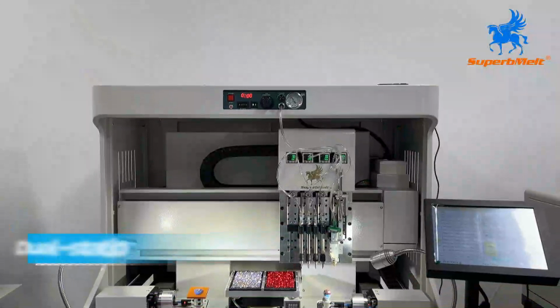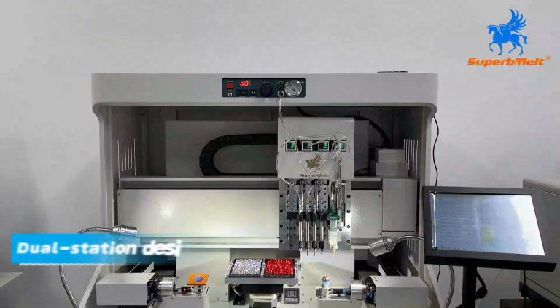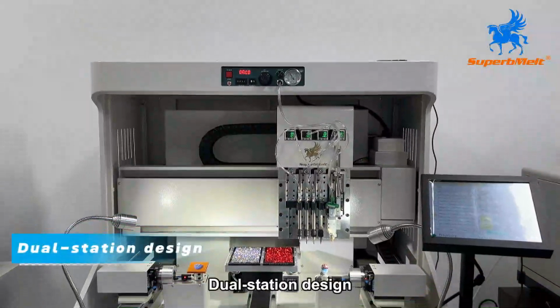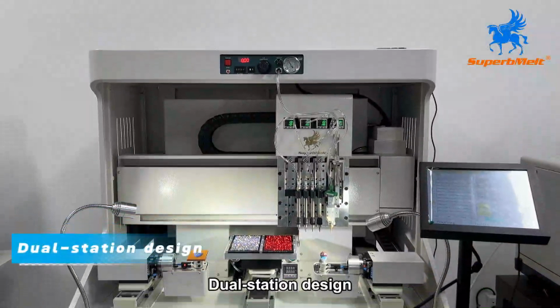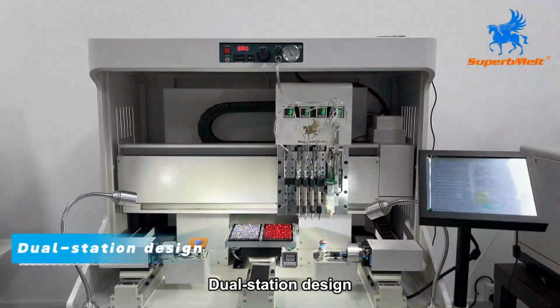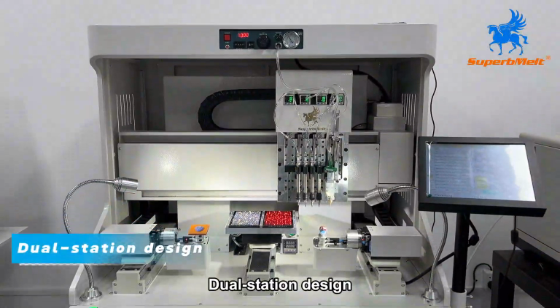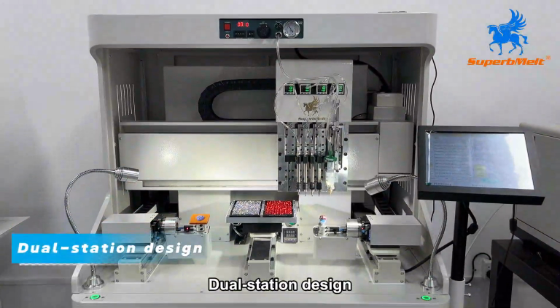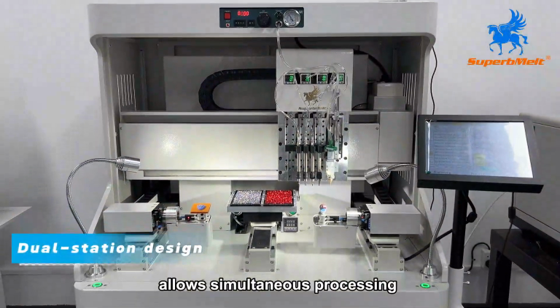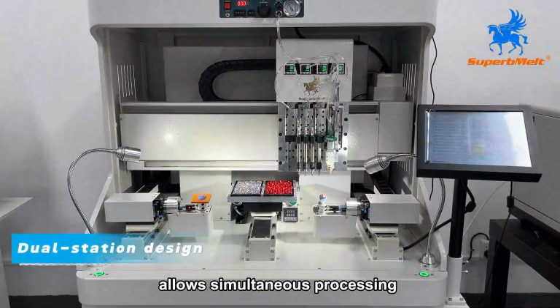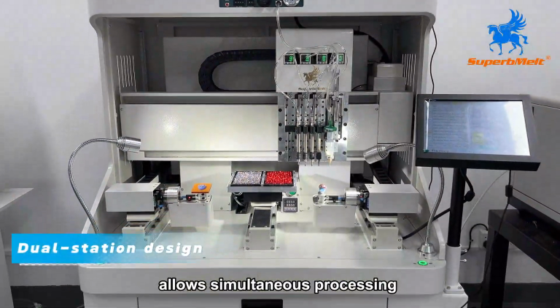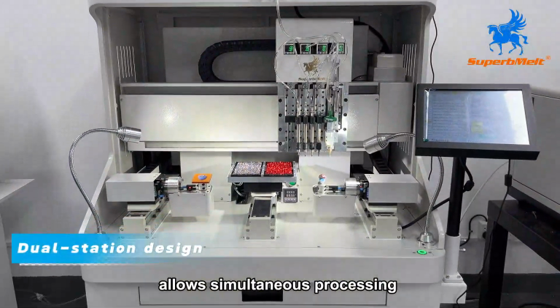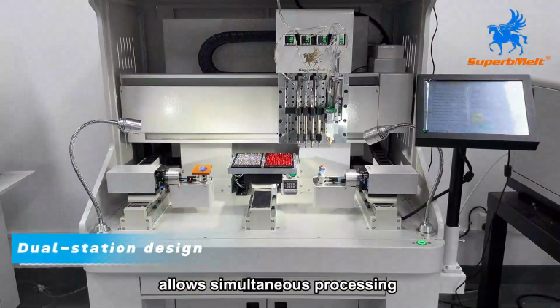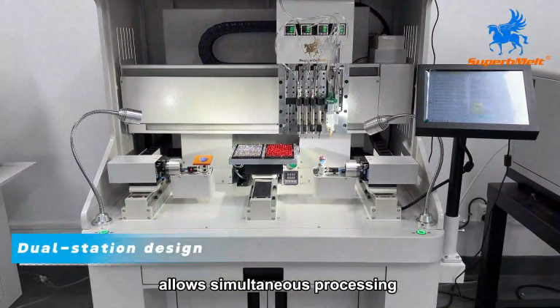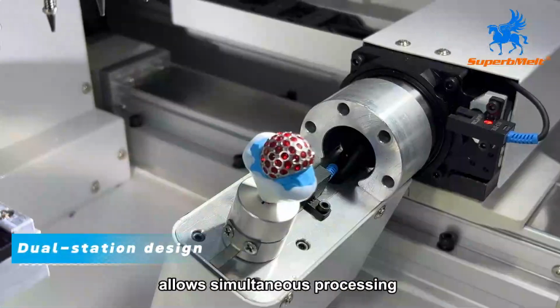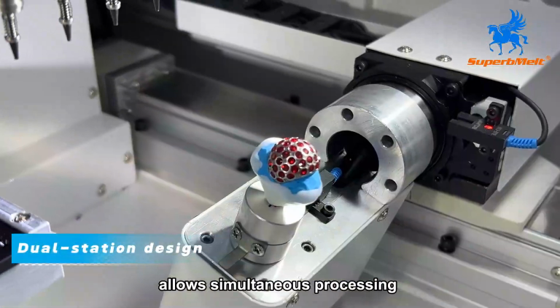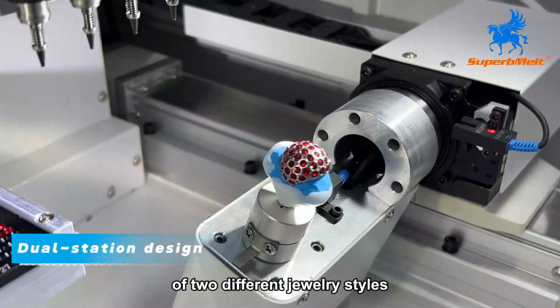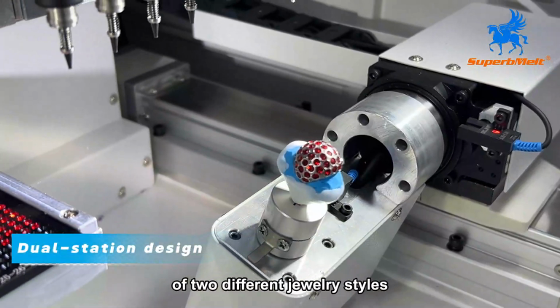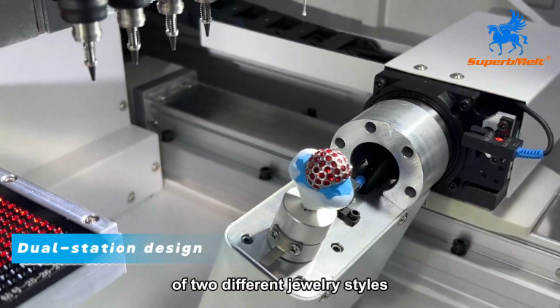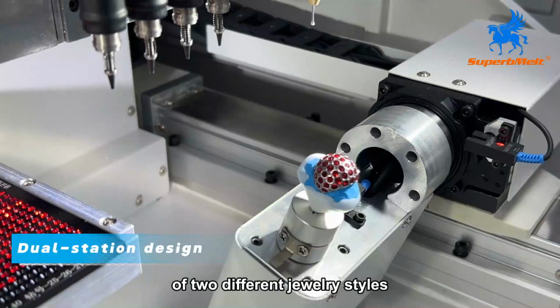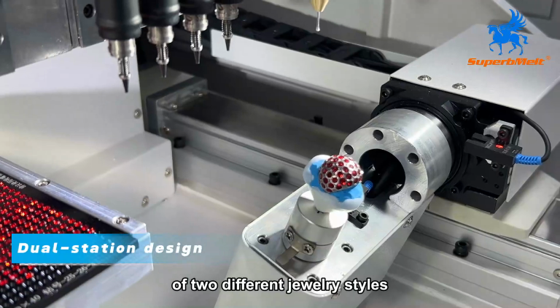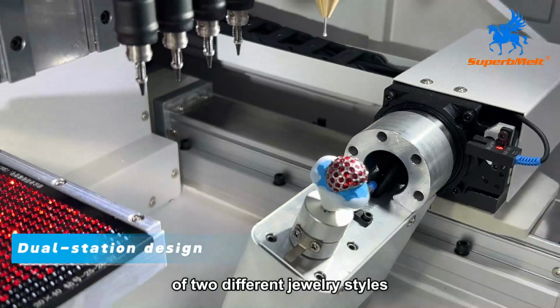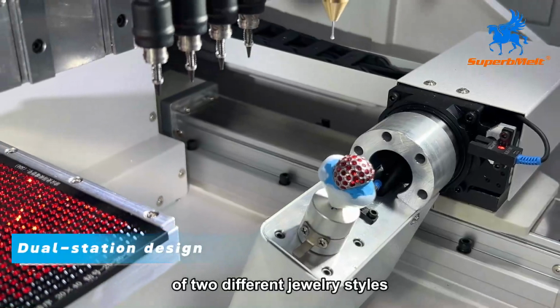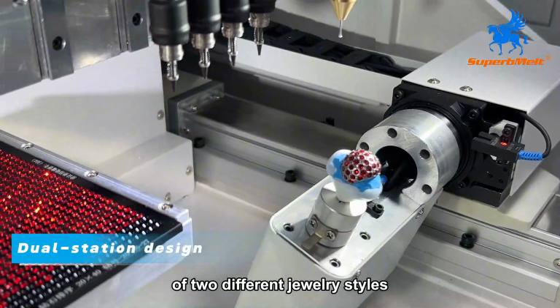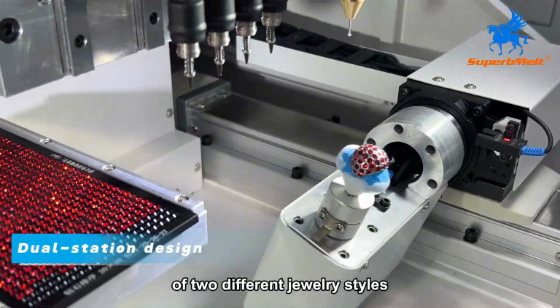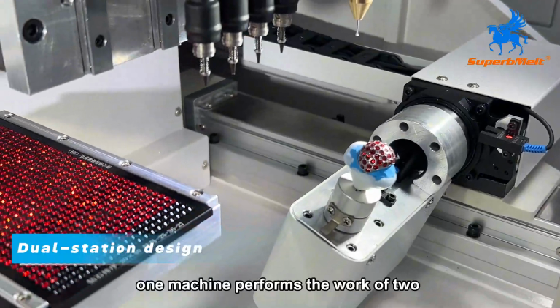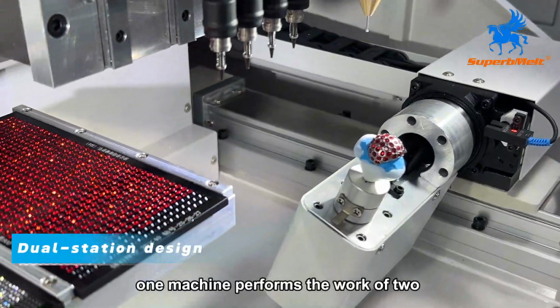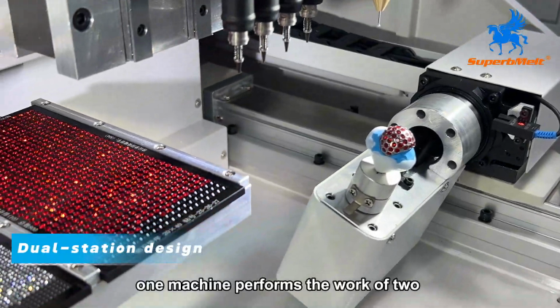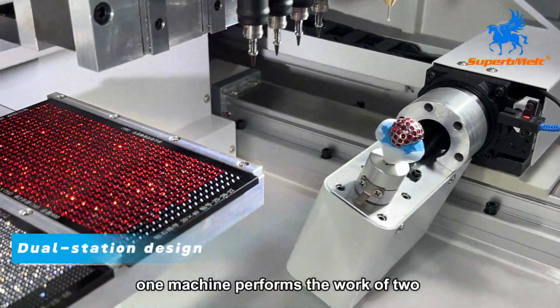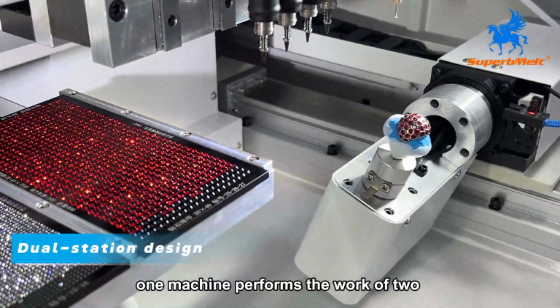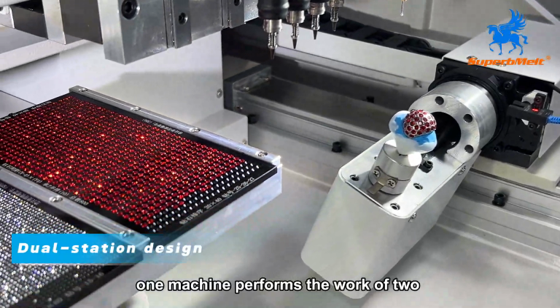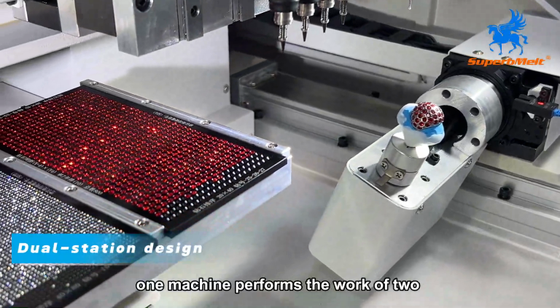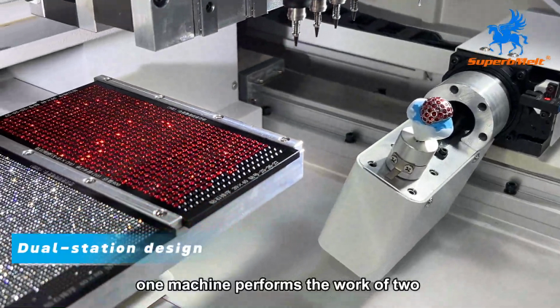Dual-station design allows simultaneous processing of two different jewelry styles. One machine performs the work of two.